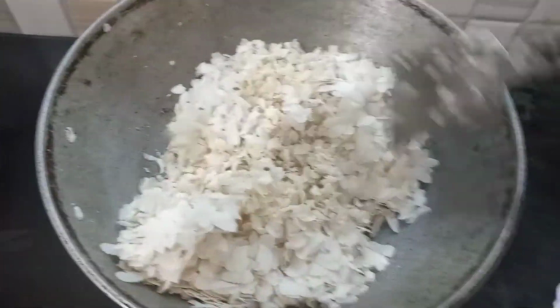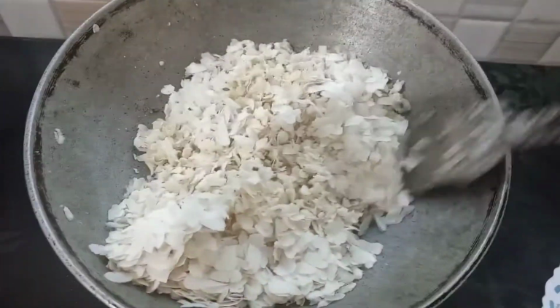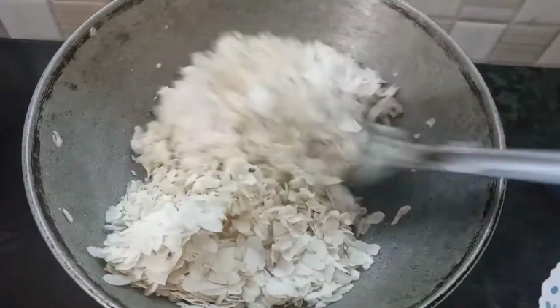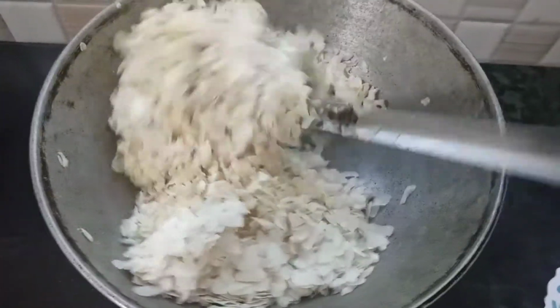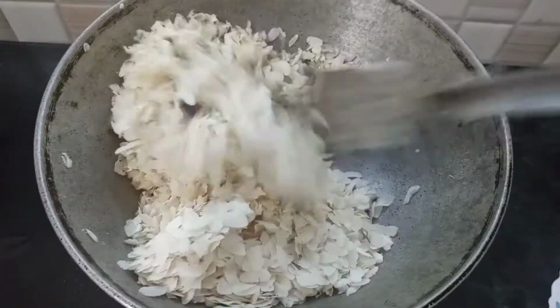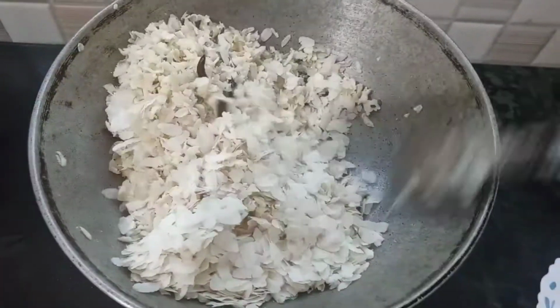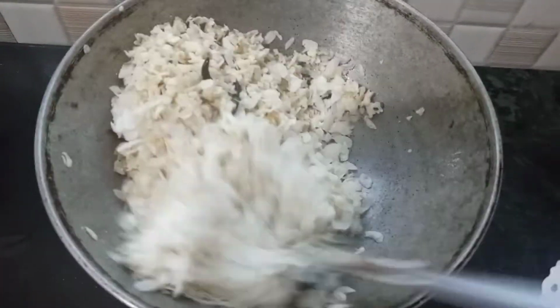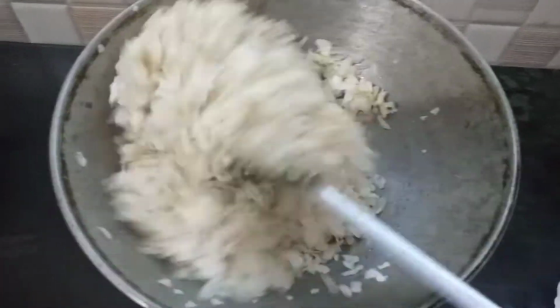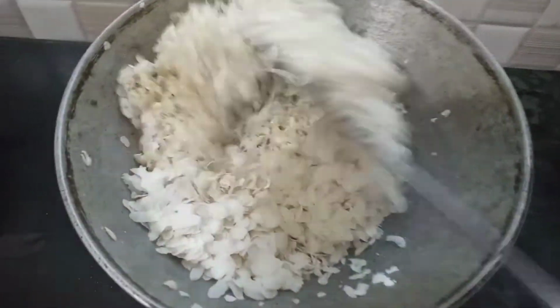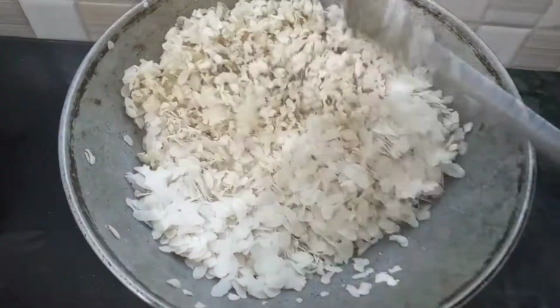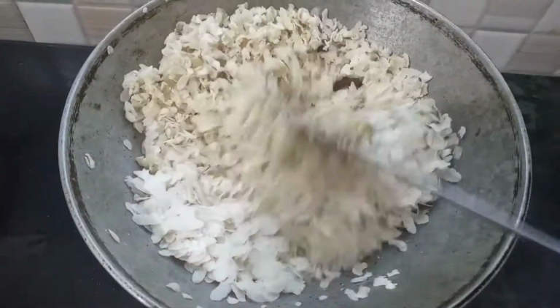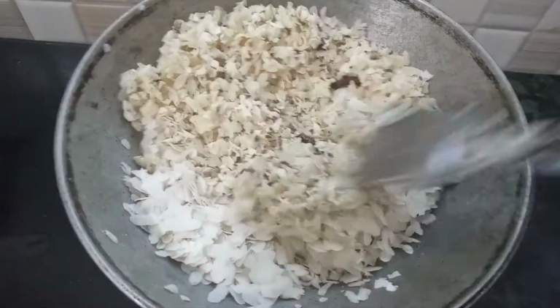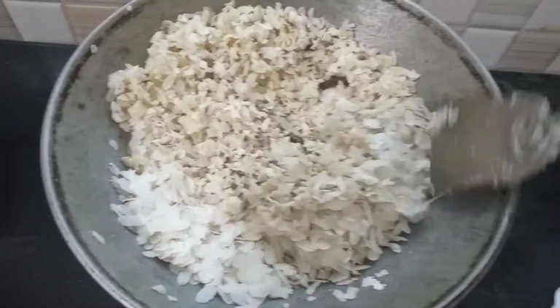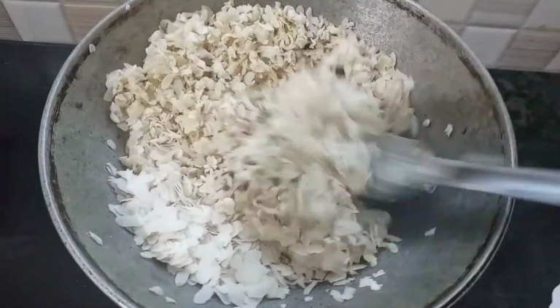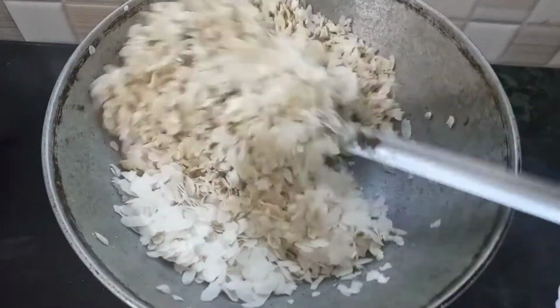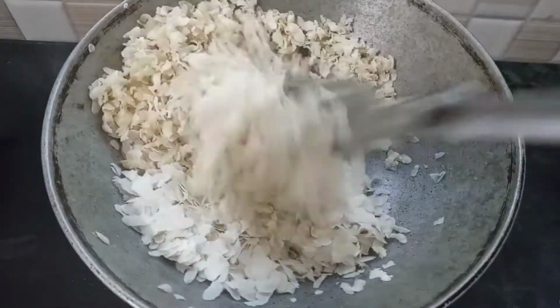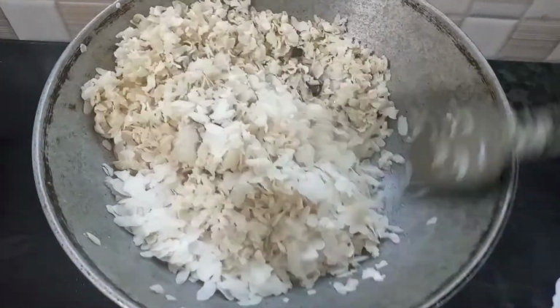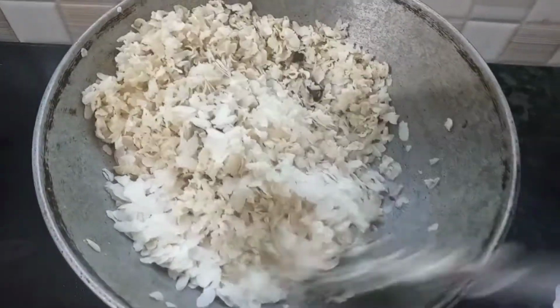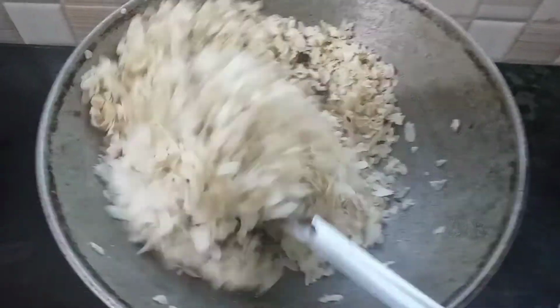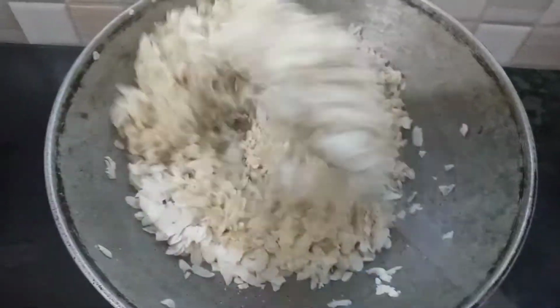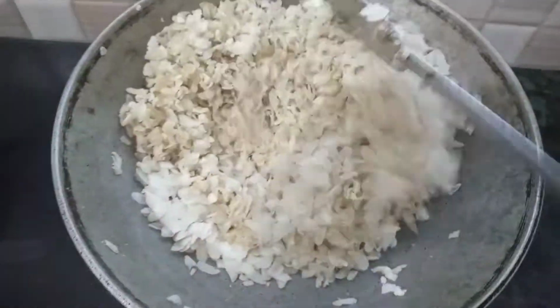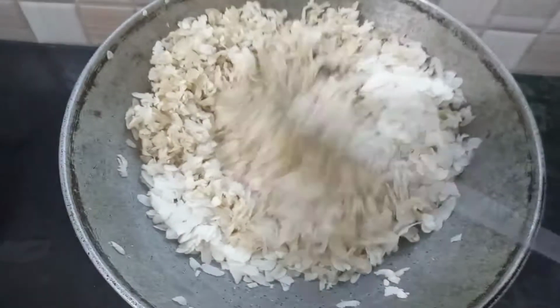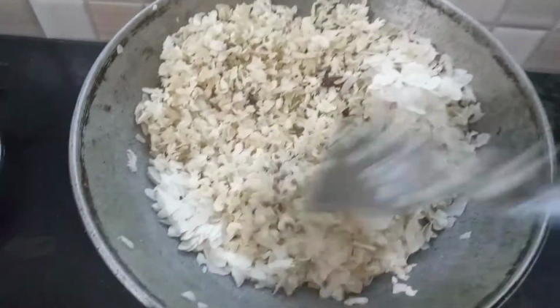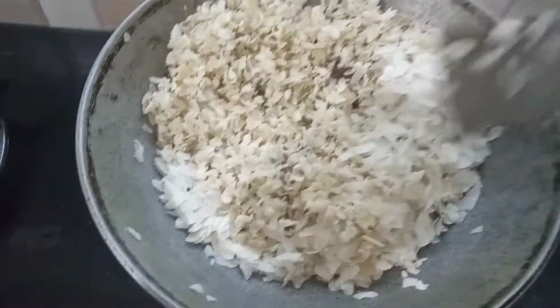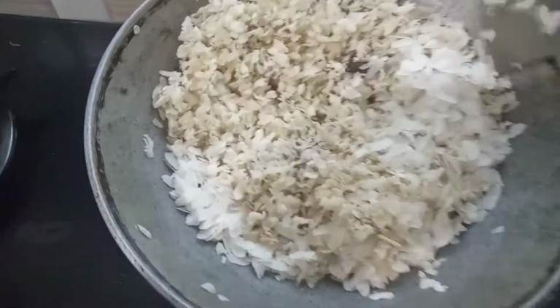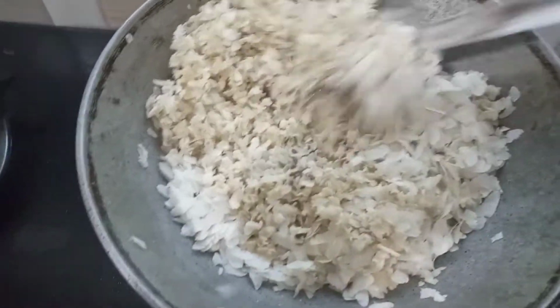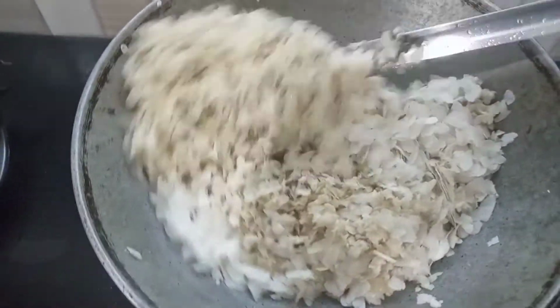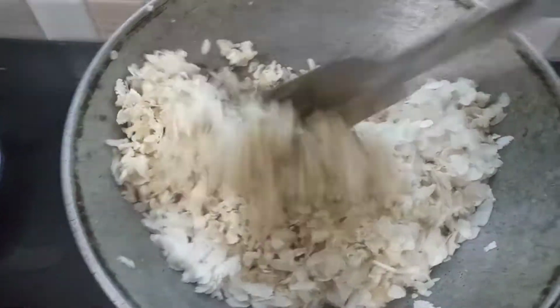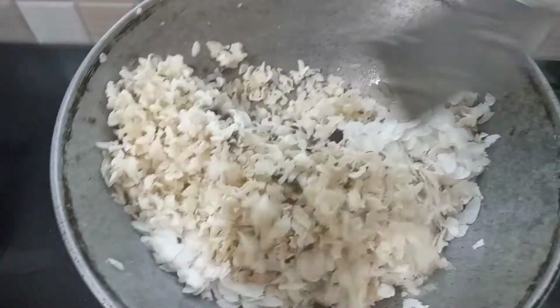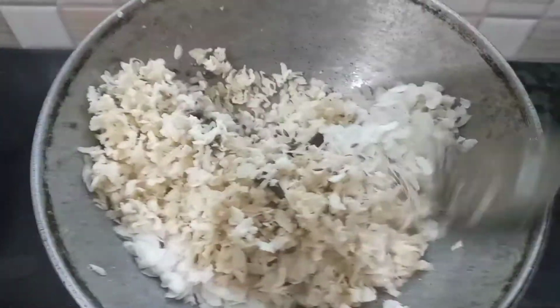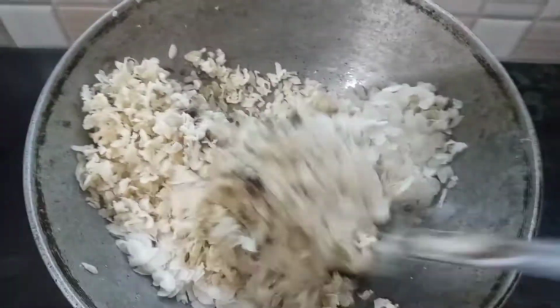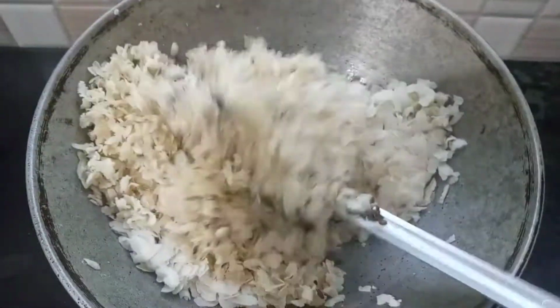Do you see what your taste is? The taste is healthy, and when you have a taste of it, you will see.